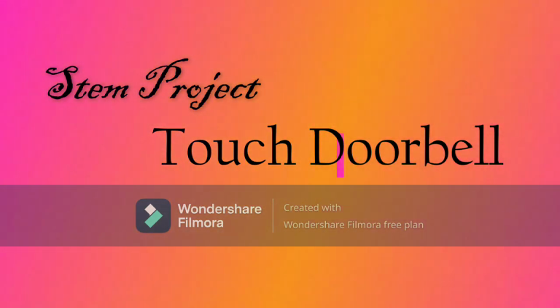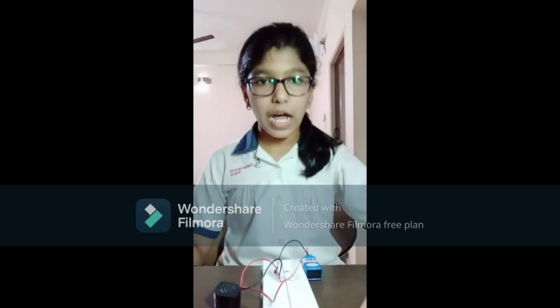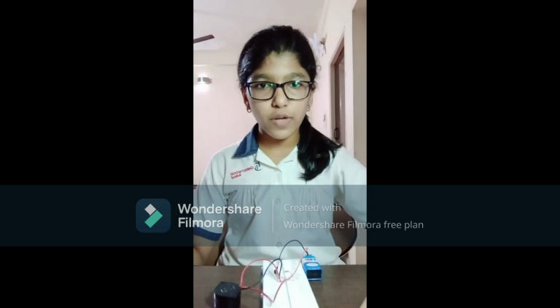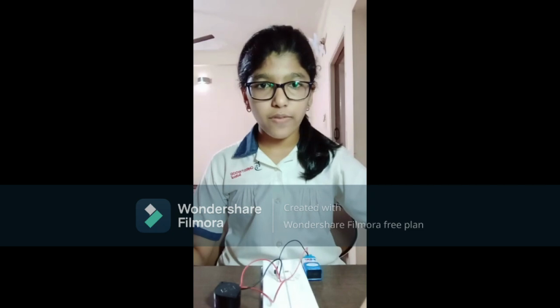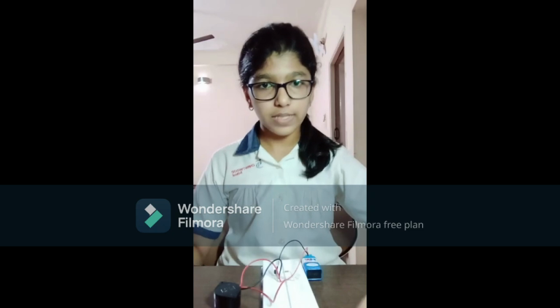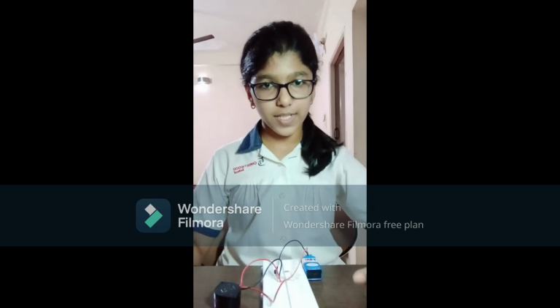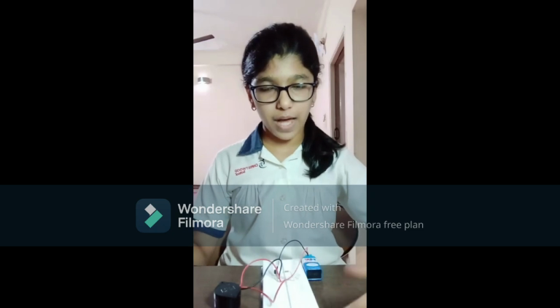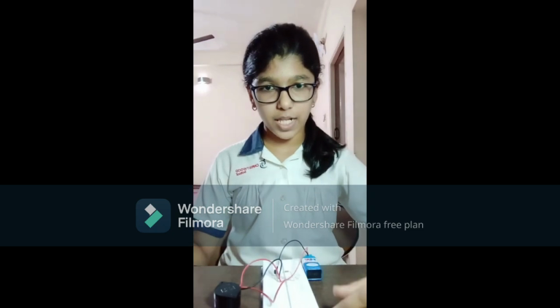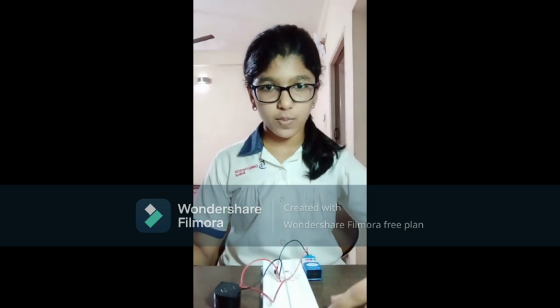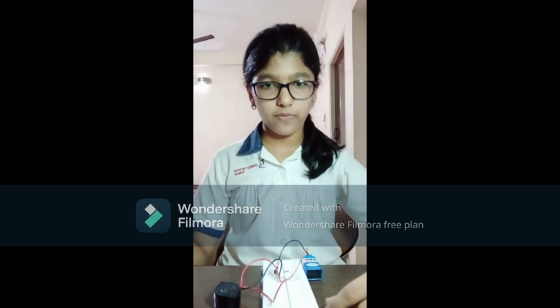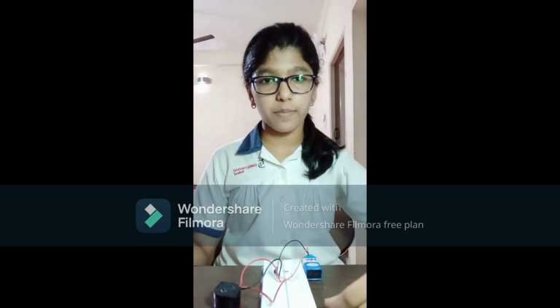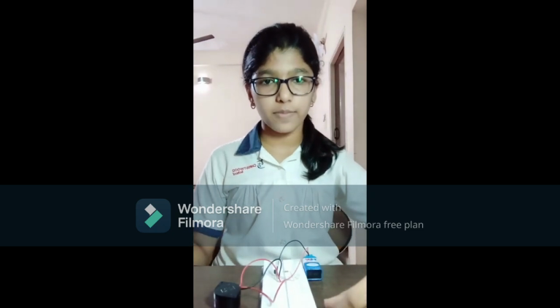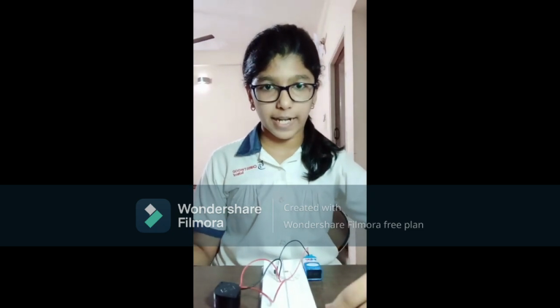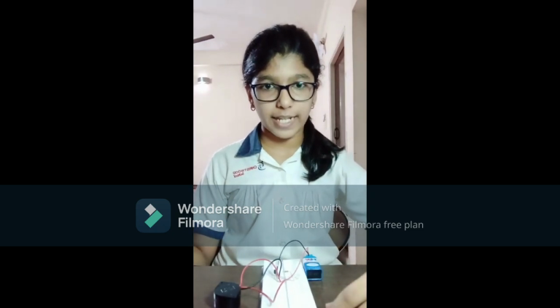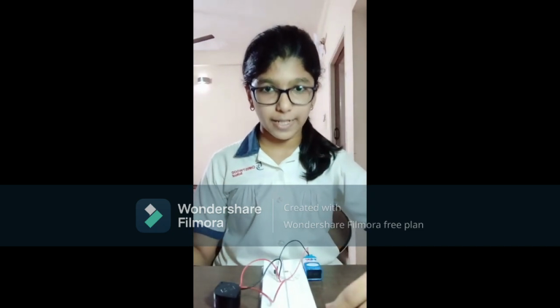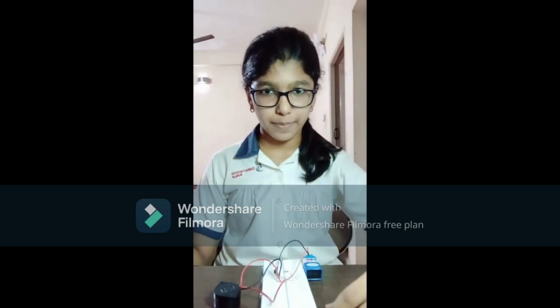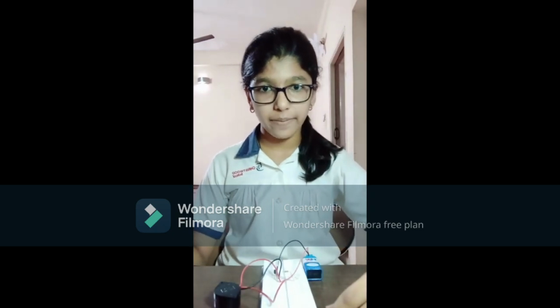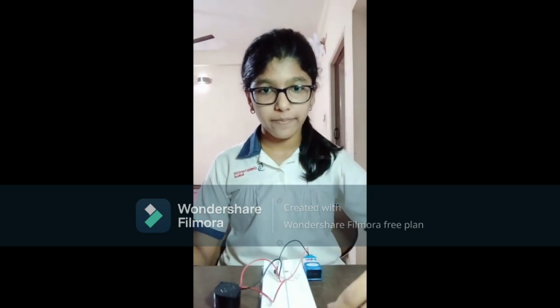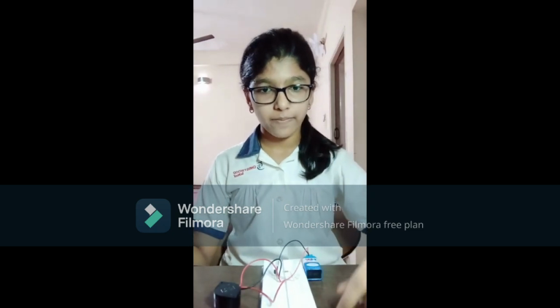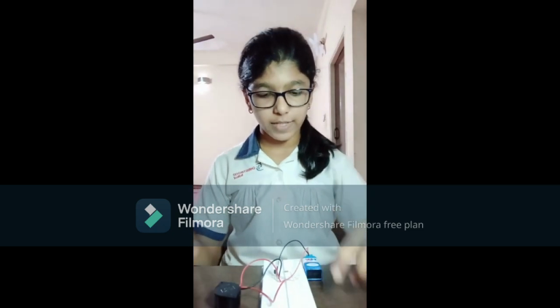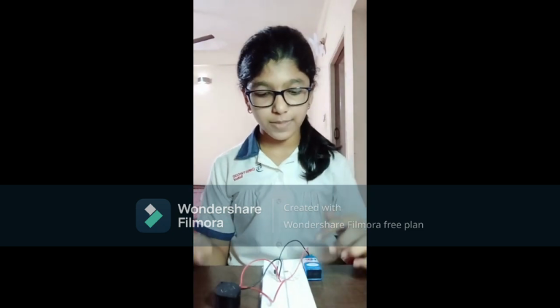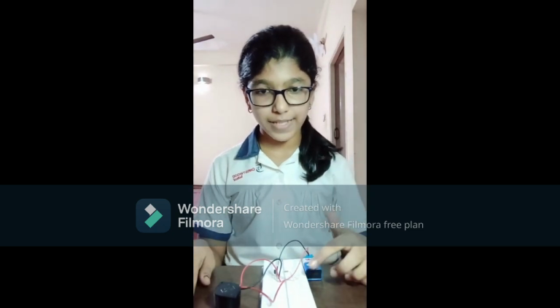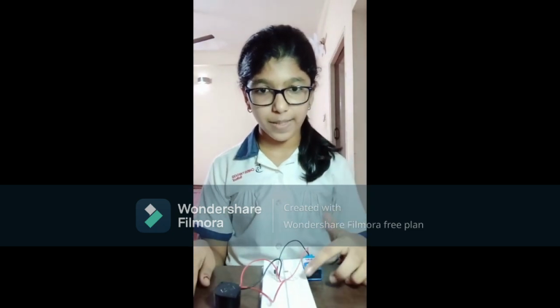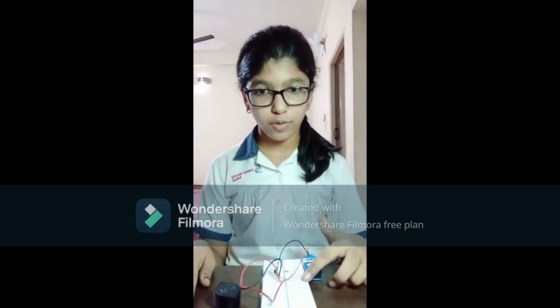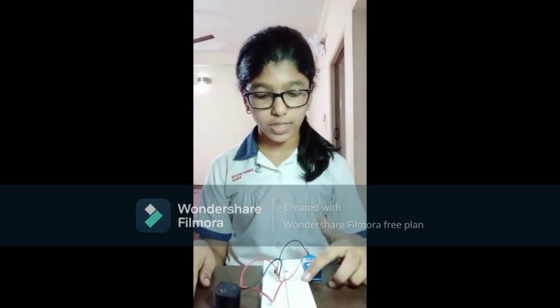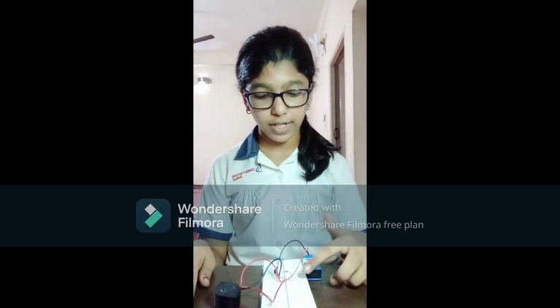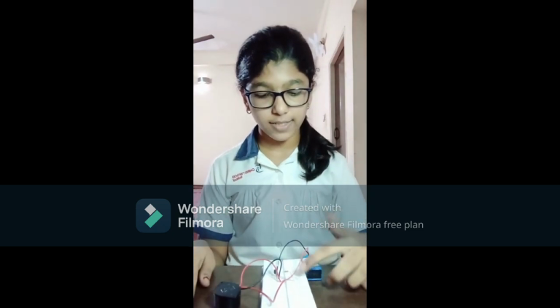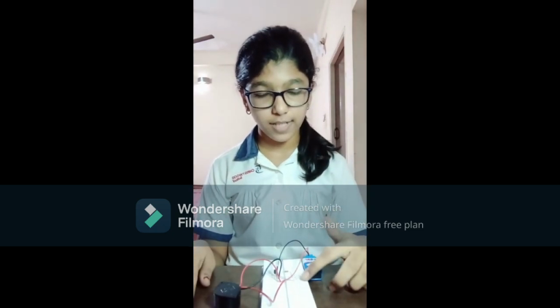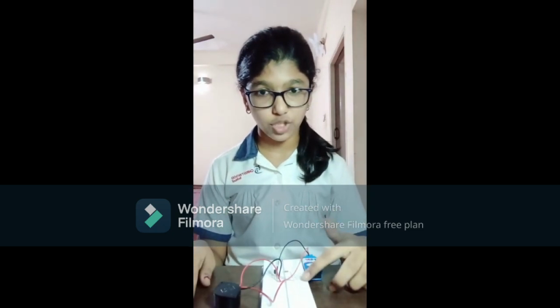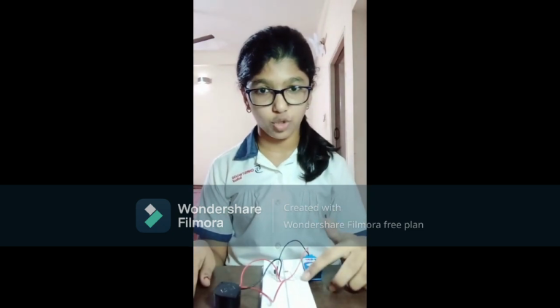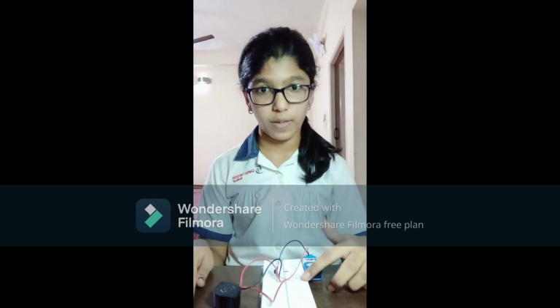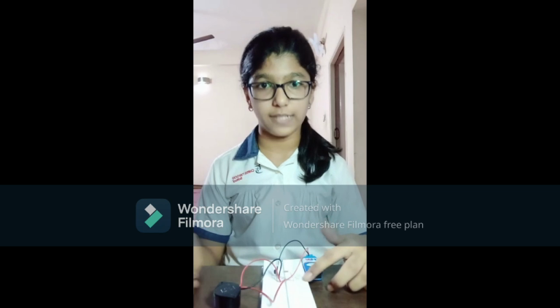Hello everyone, this is Mahalakshmi from grade 8B. This is my STEM project — it is the touch doorbell.